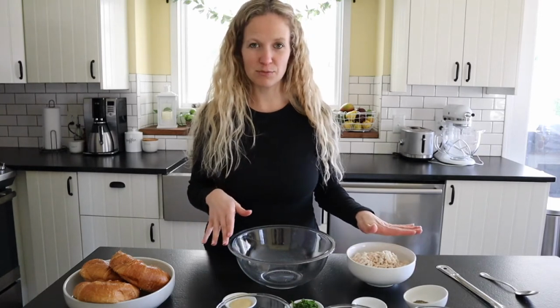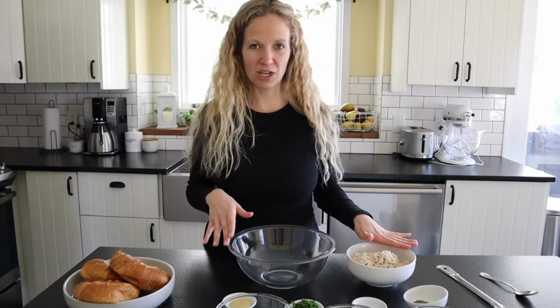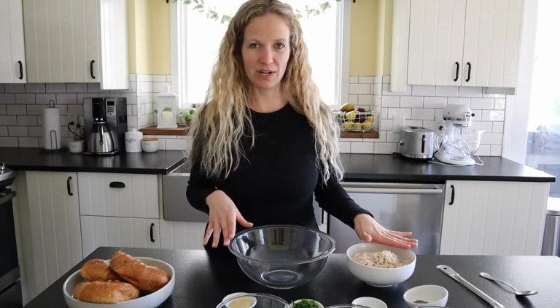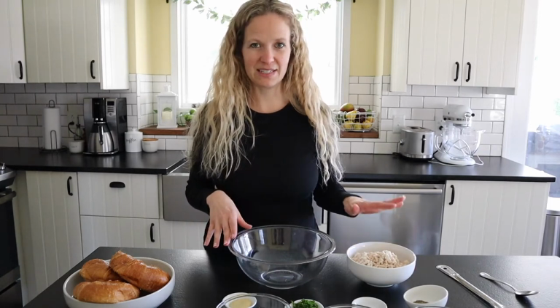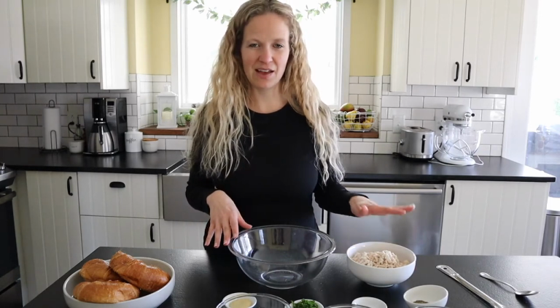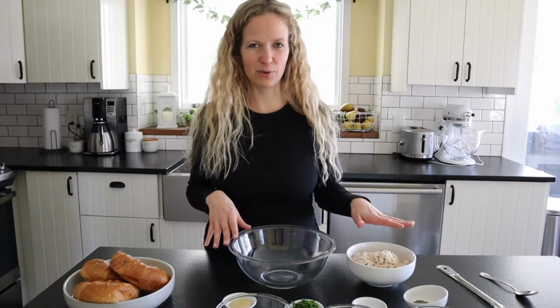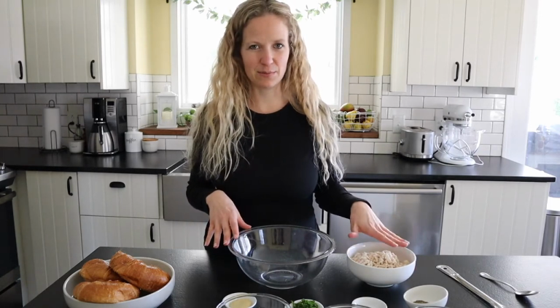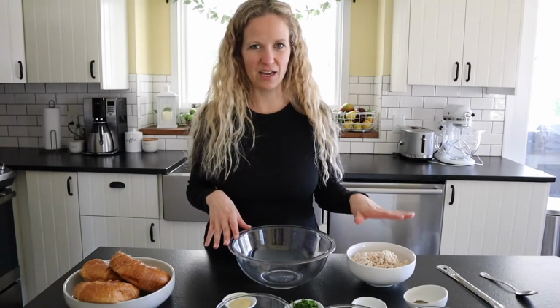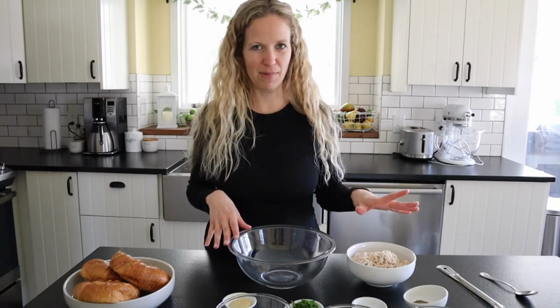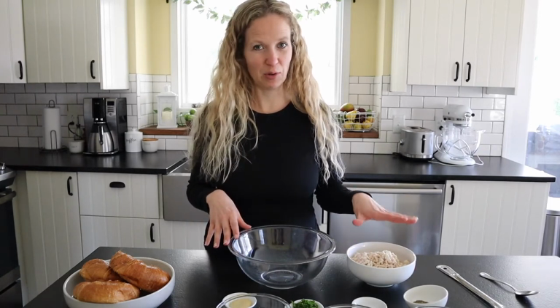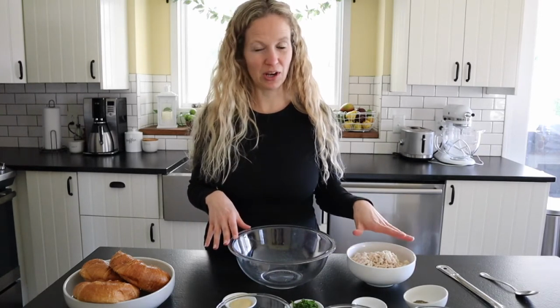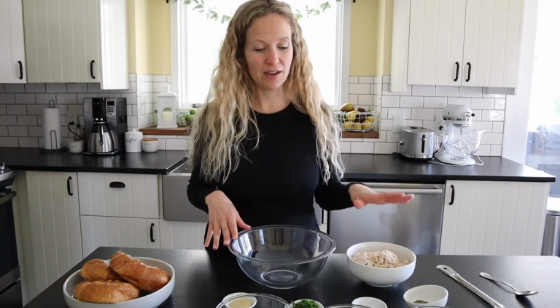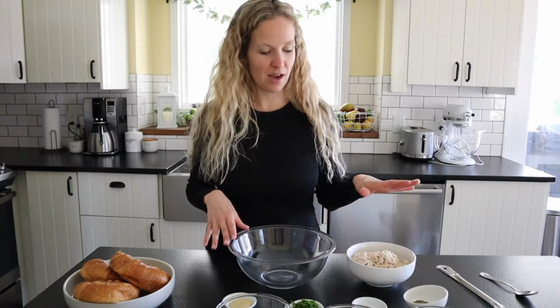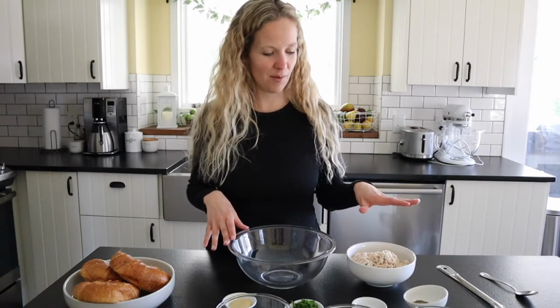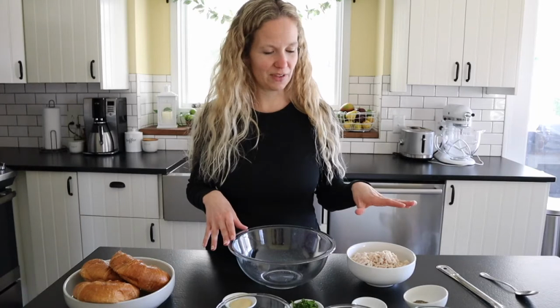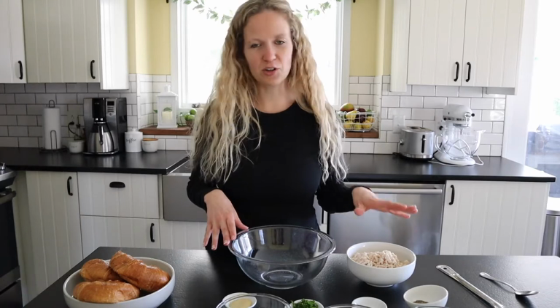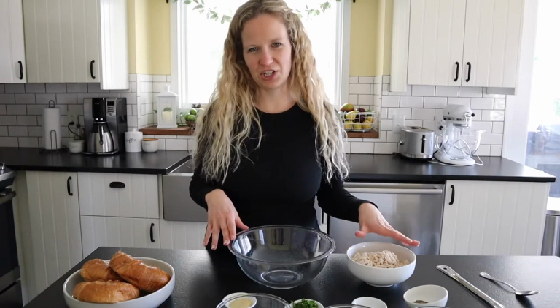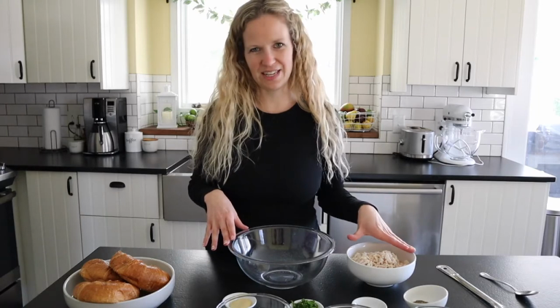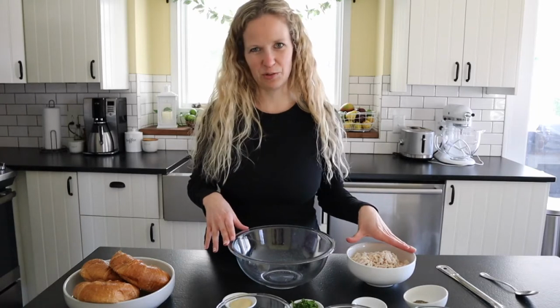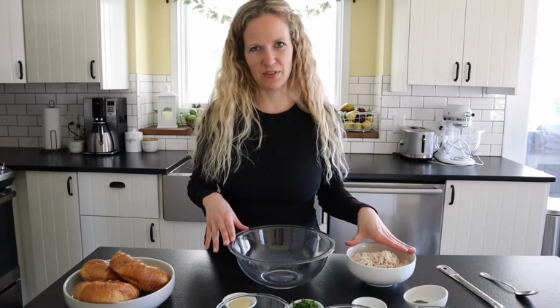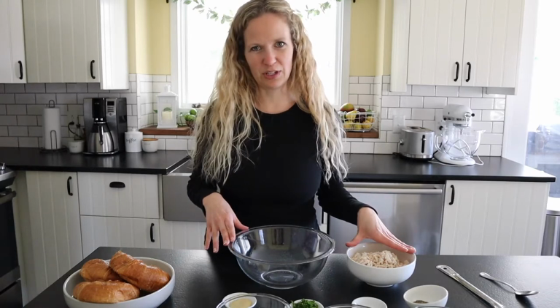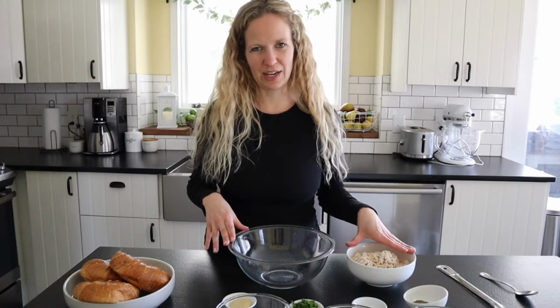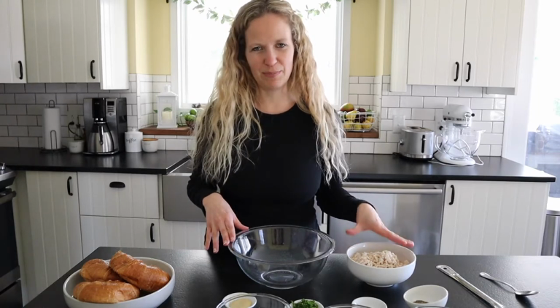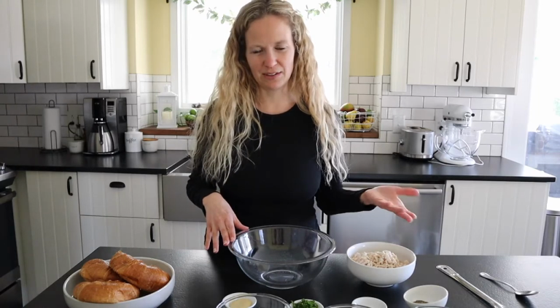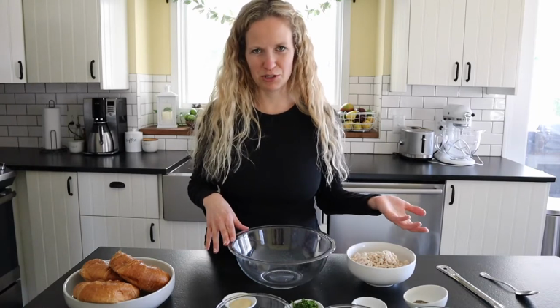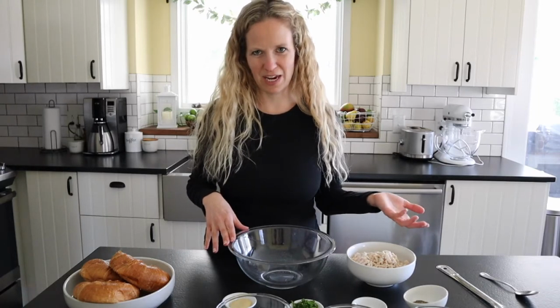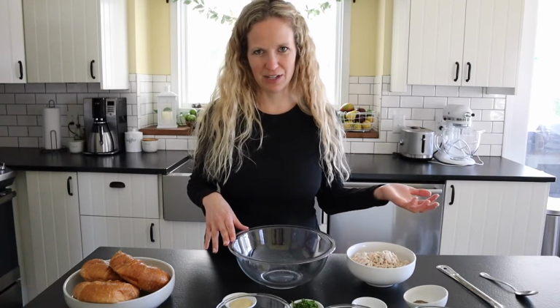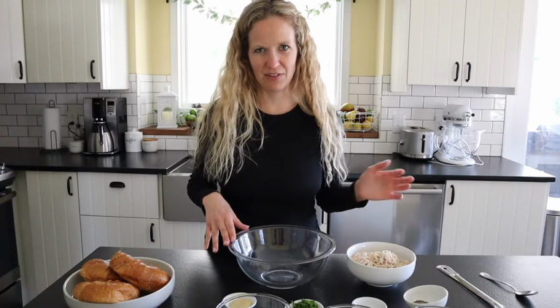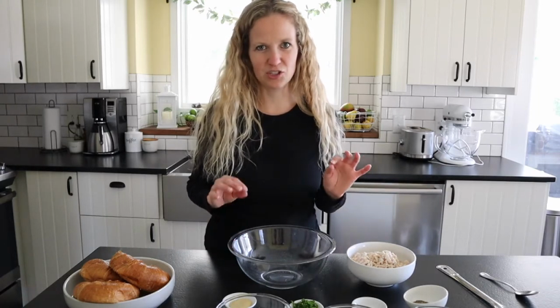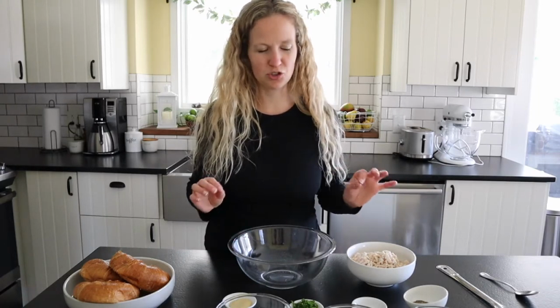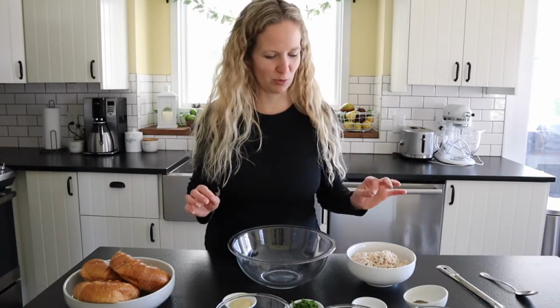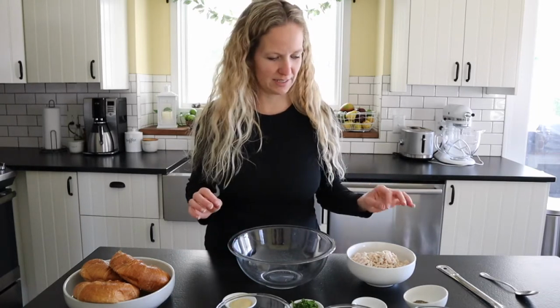If you don't like to use rotisserie chicken, that's totally fine — you can bake some chicken breasts. I have a recipe on my blog under the chicken salad section that you can look at. Basically you just bake them in the oven; it's super easy.